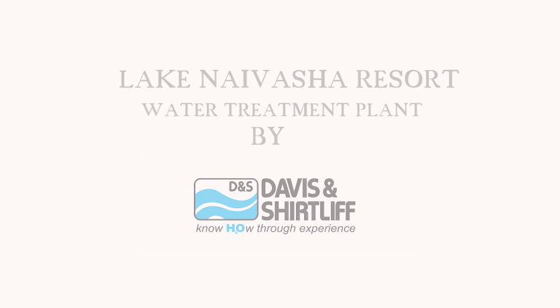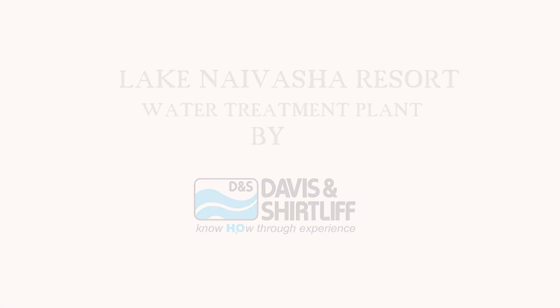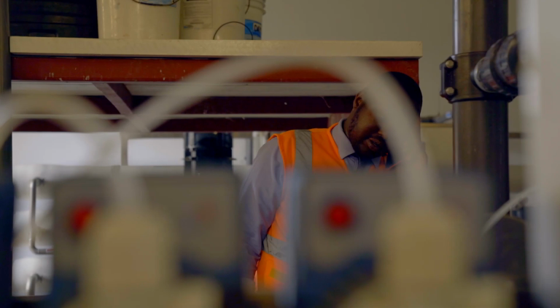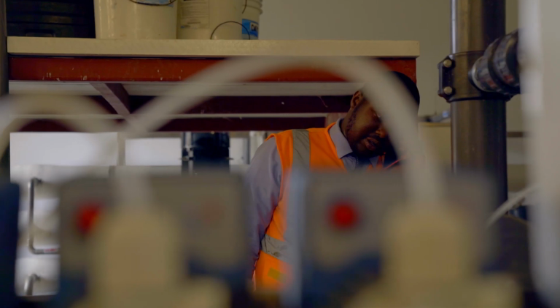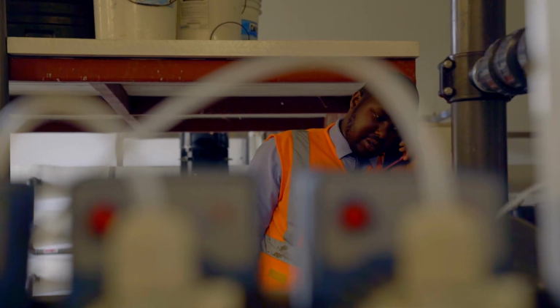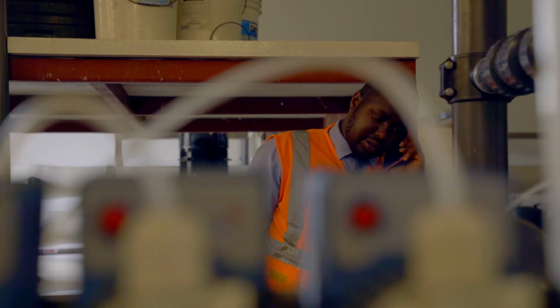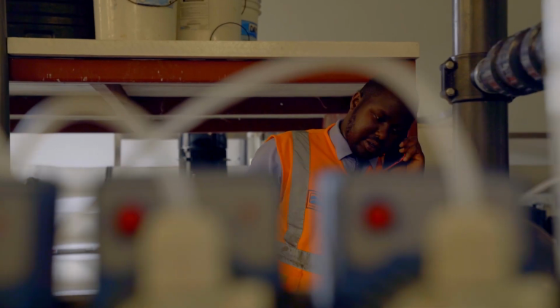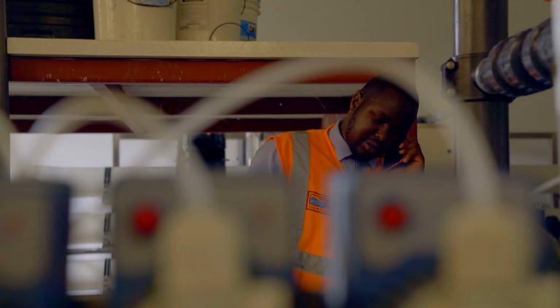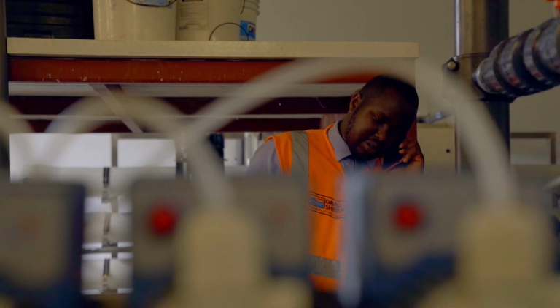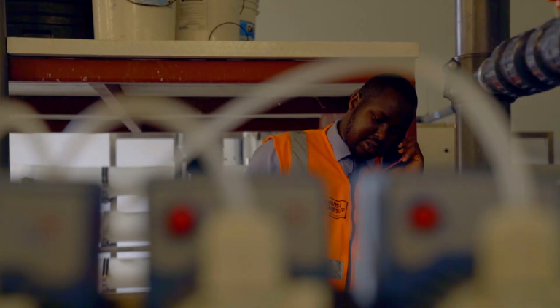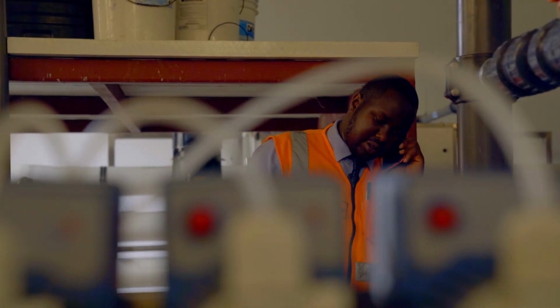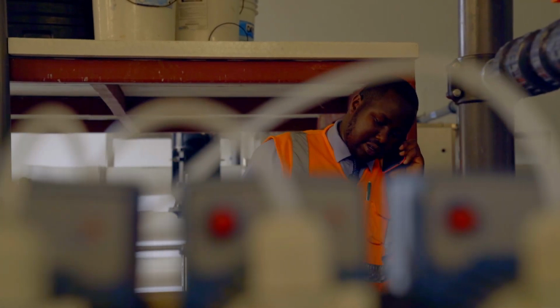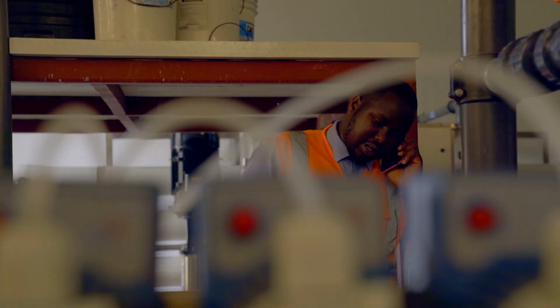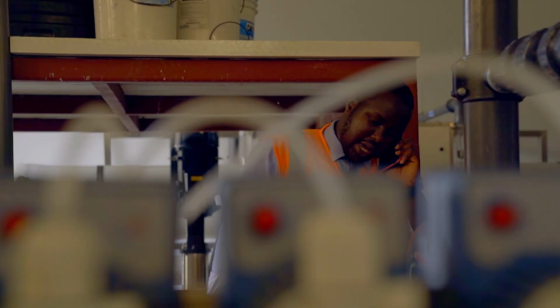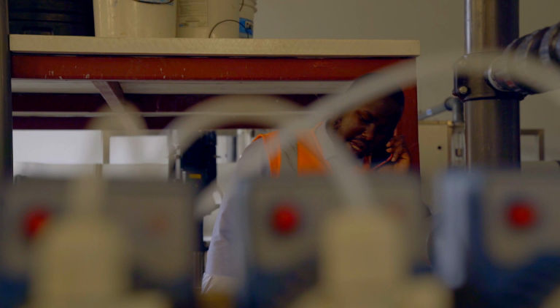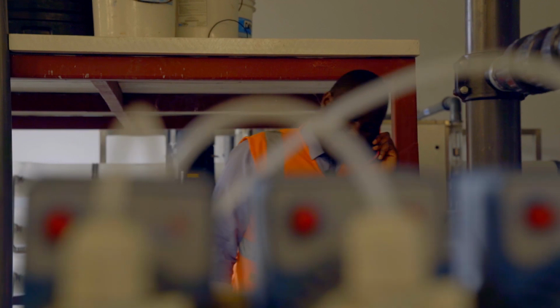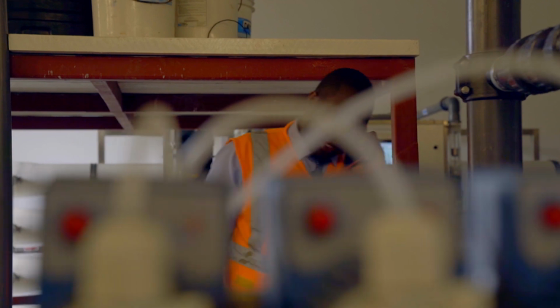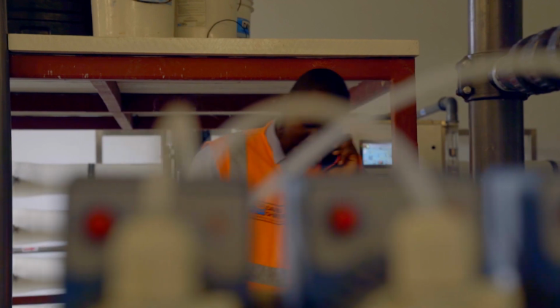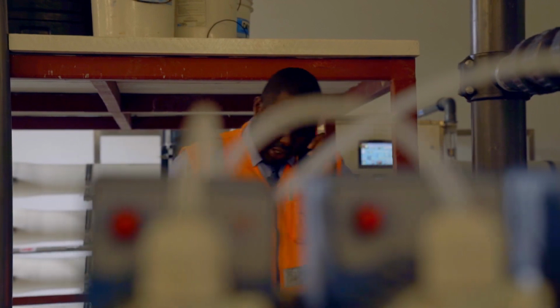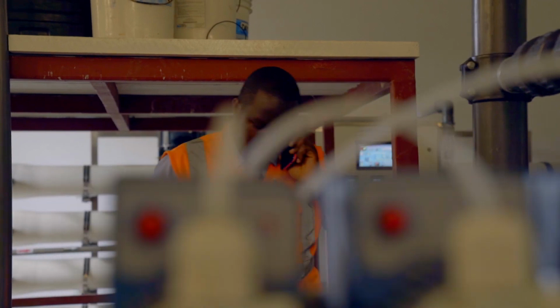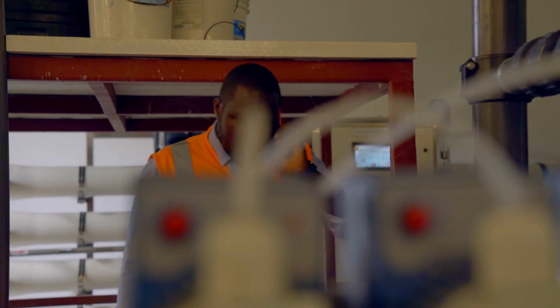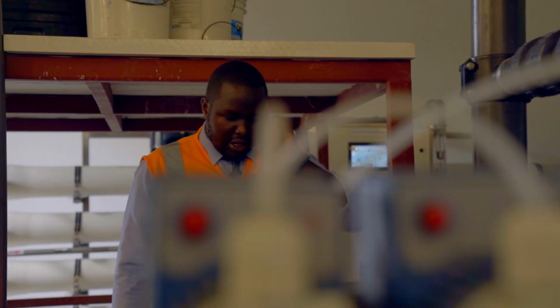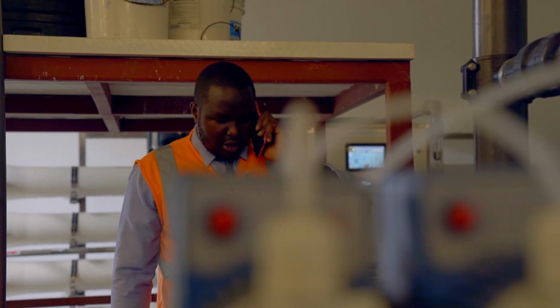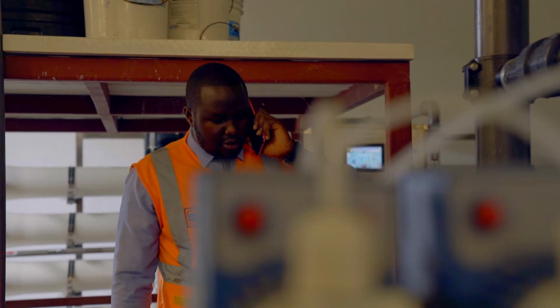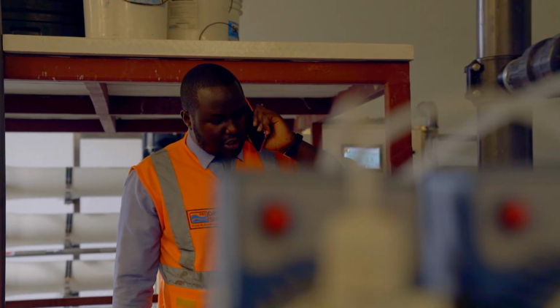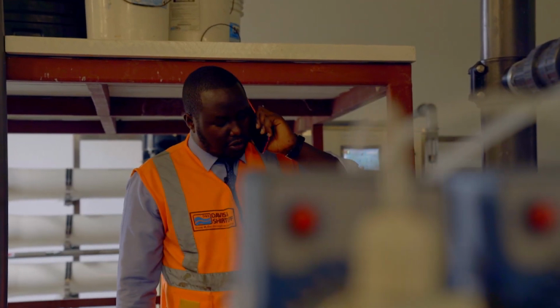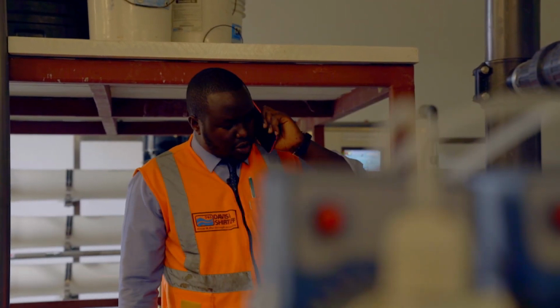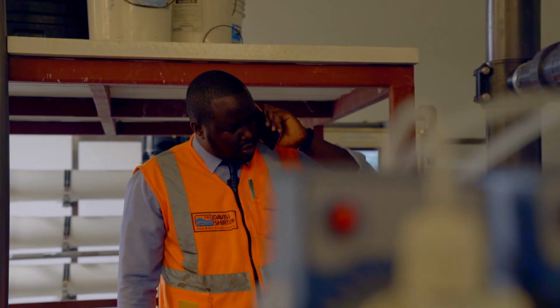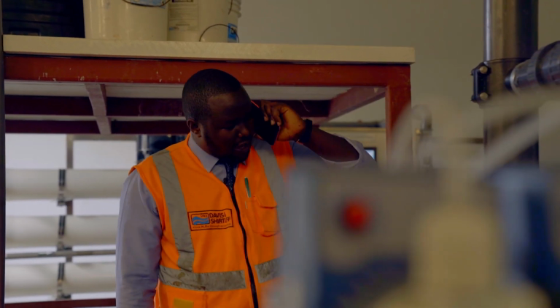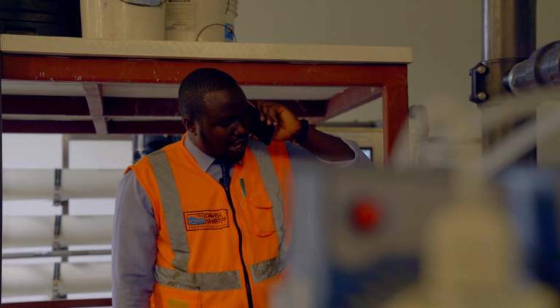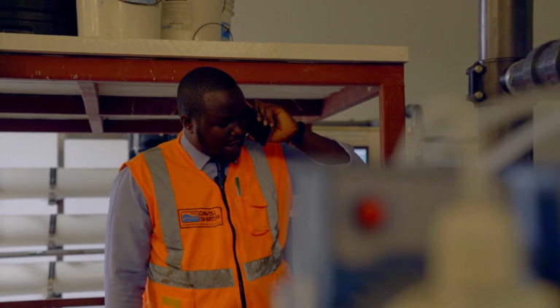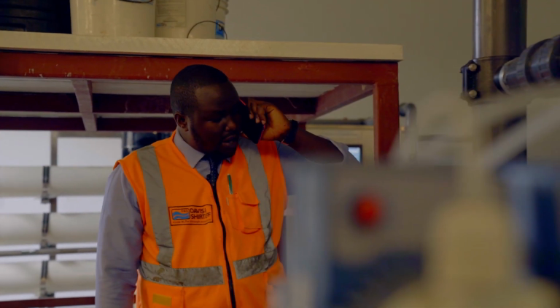My name is Ben Adrono from Davies & Shuttleaf, Water Treatment Engineer working with the Water Treatment Department.